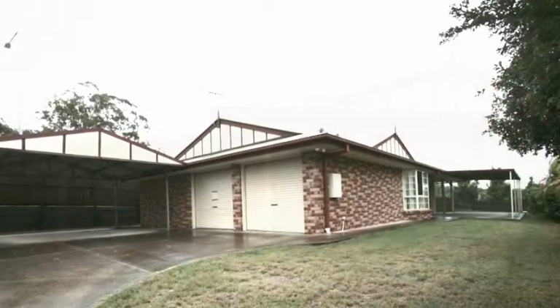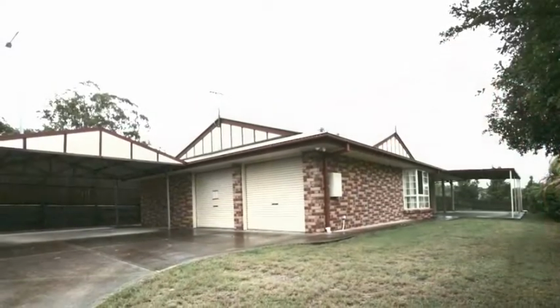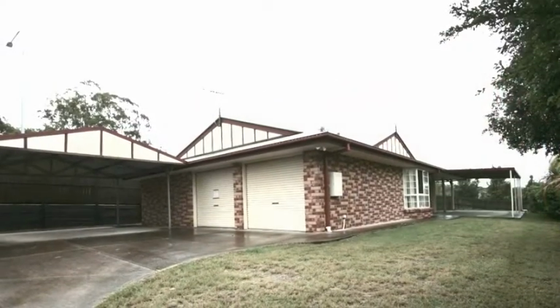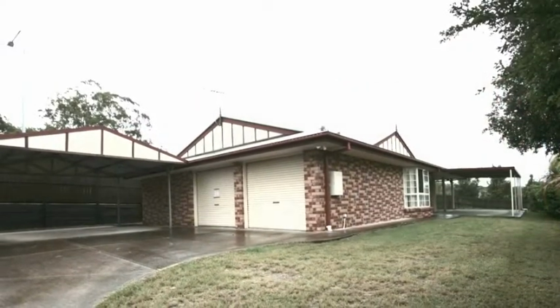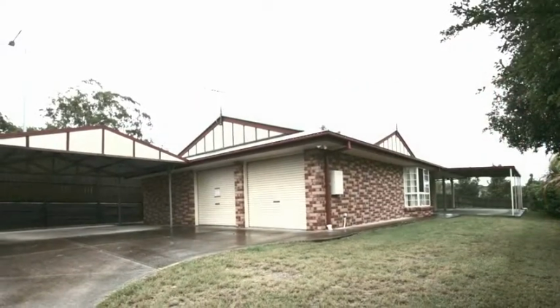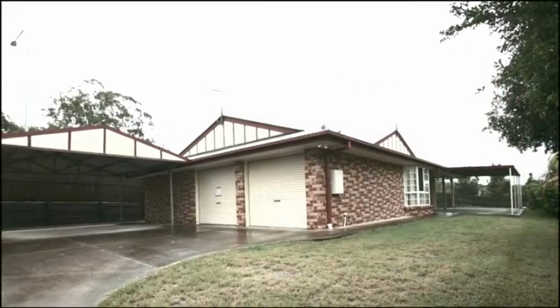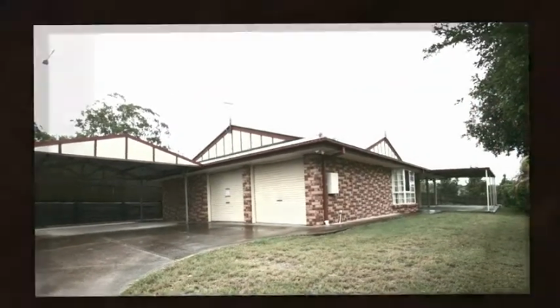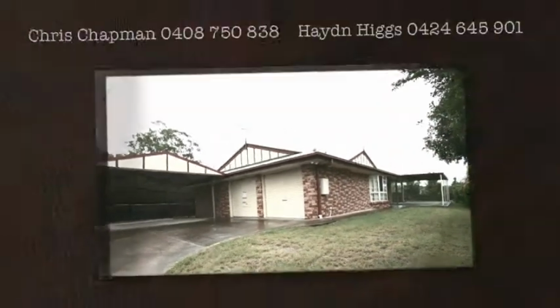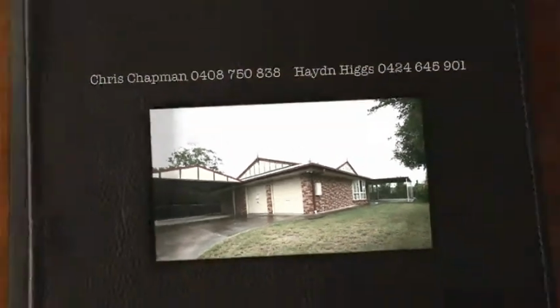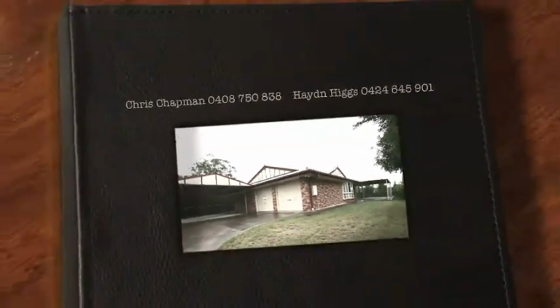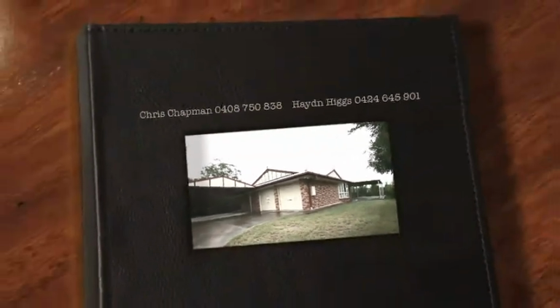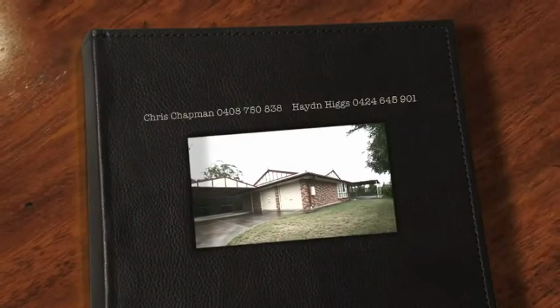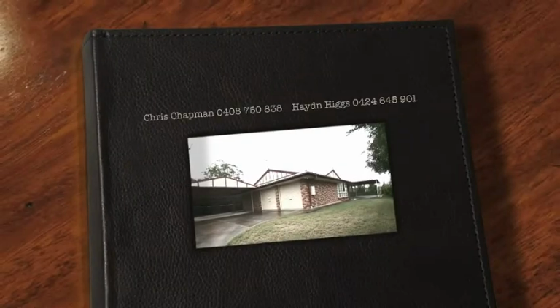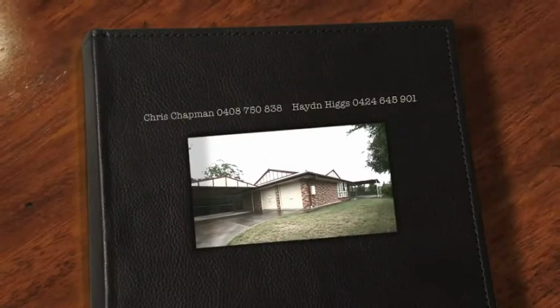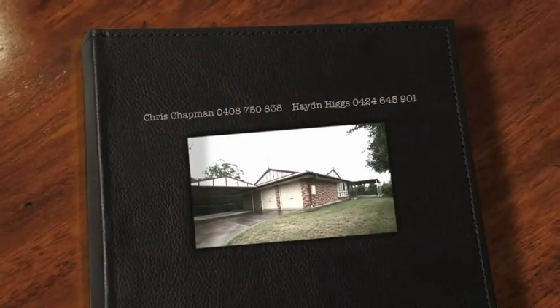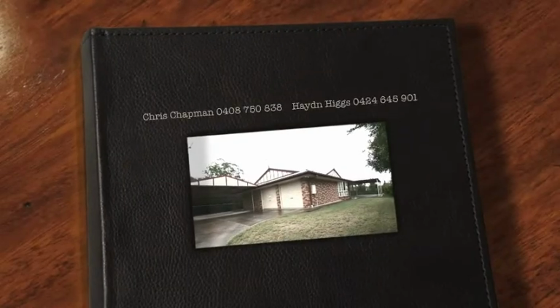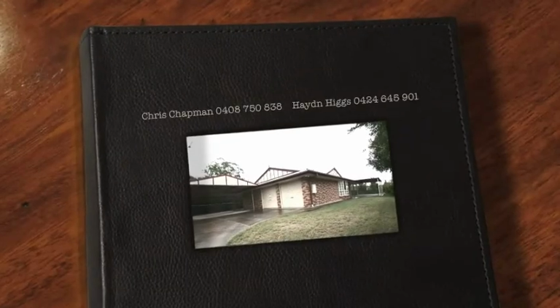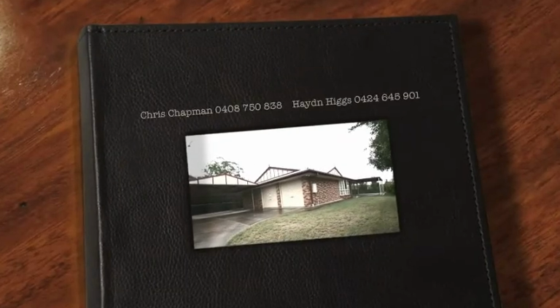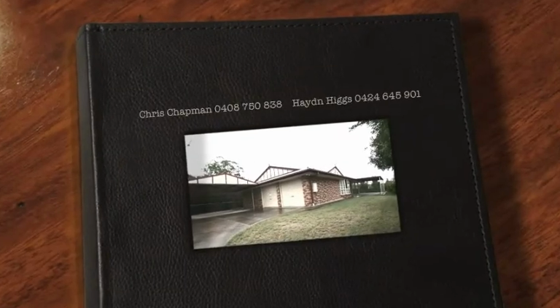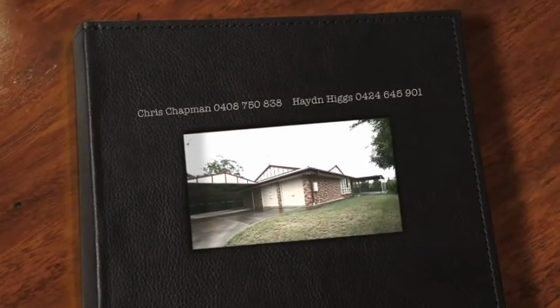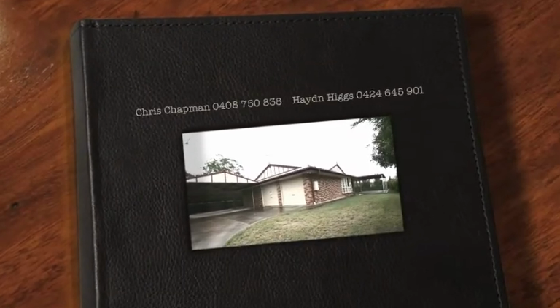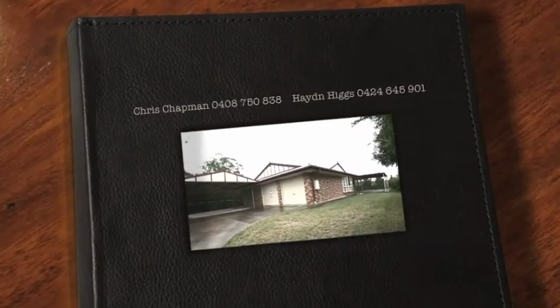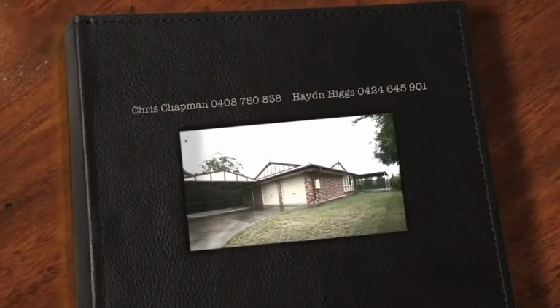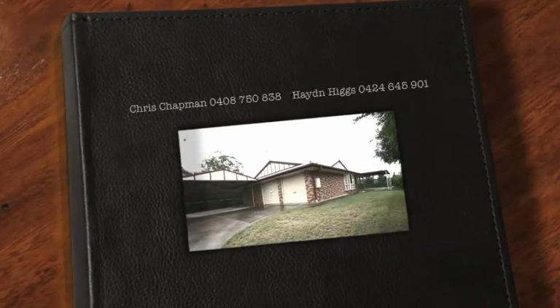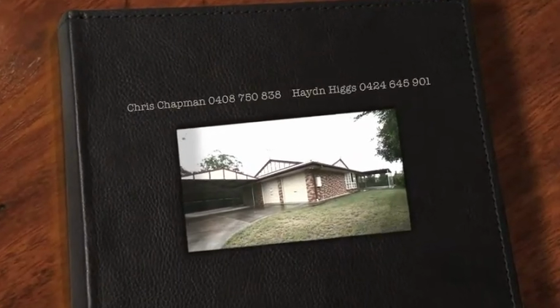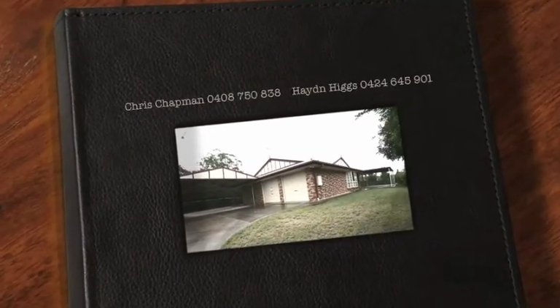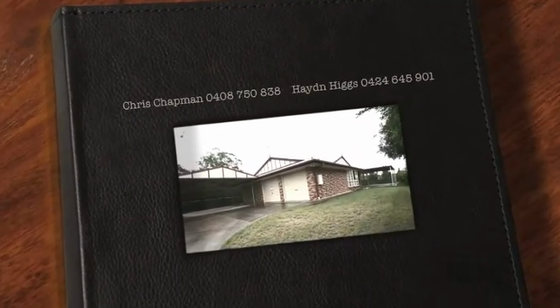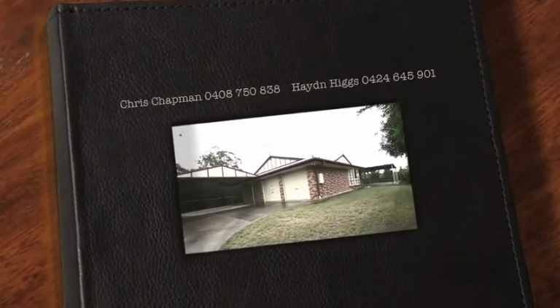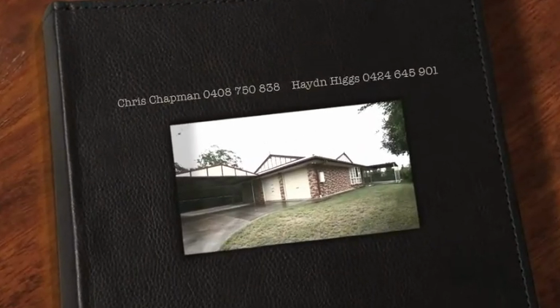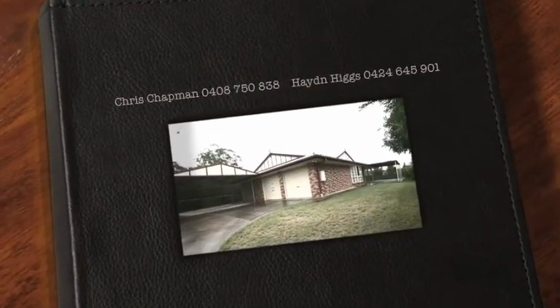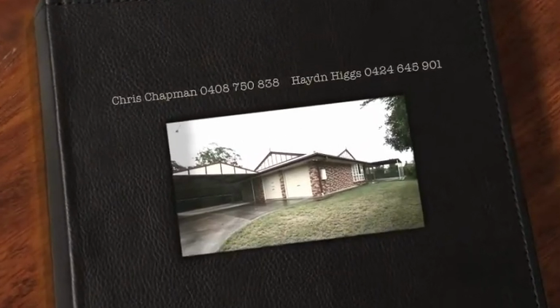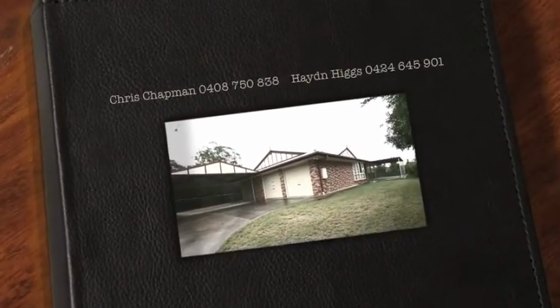This is the best time to buy in Belberry. Call Chris or Hayden today for more details.